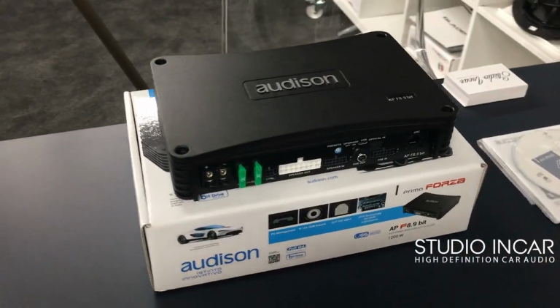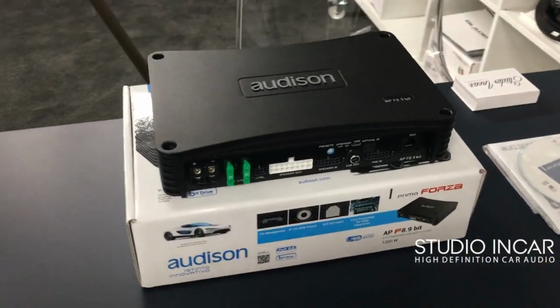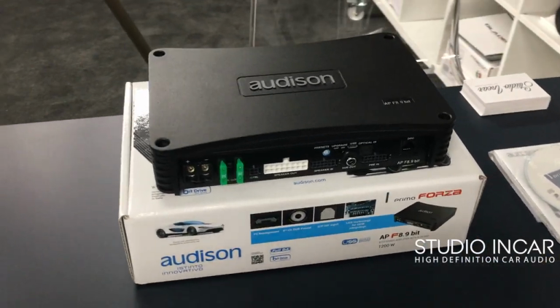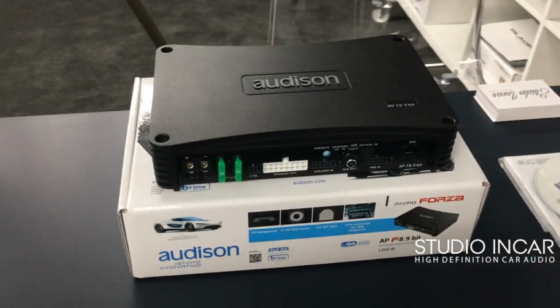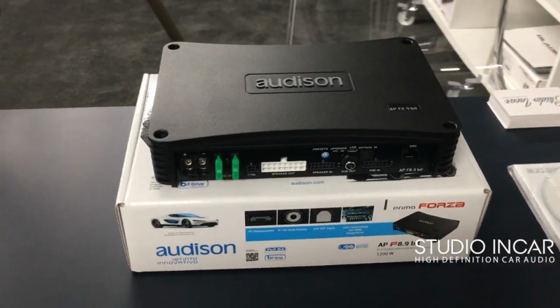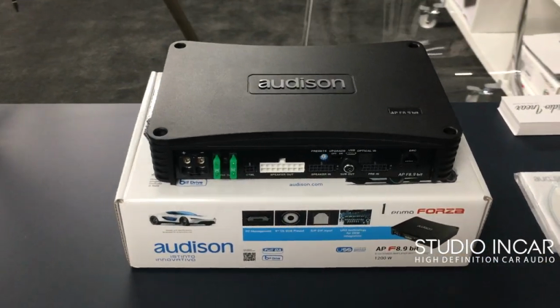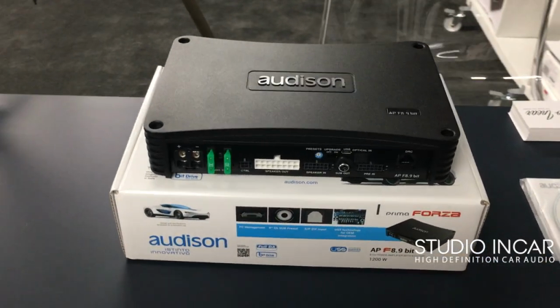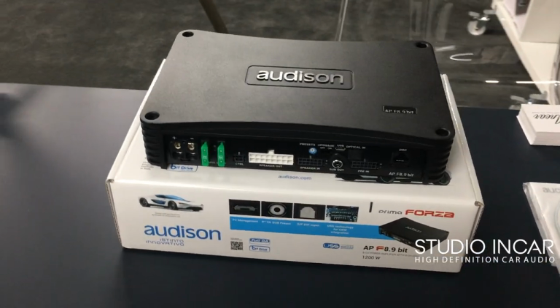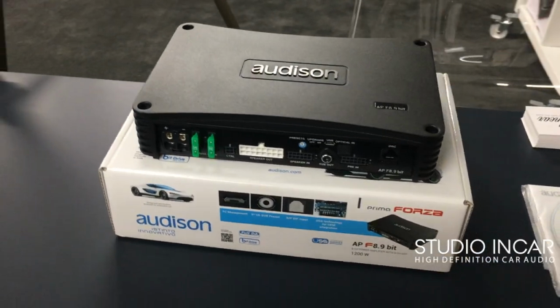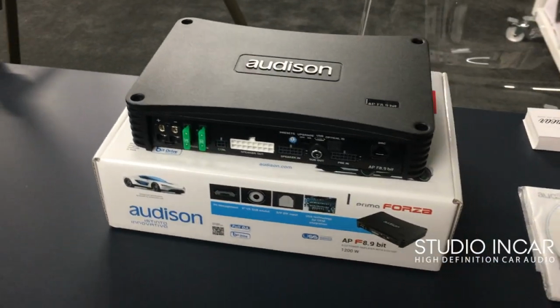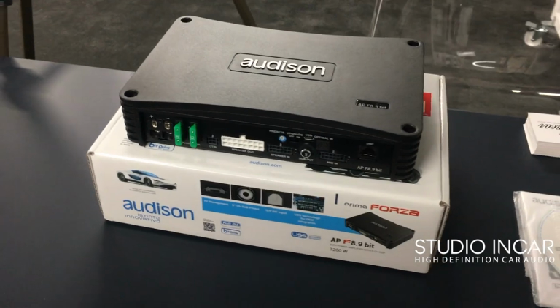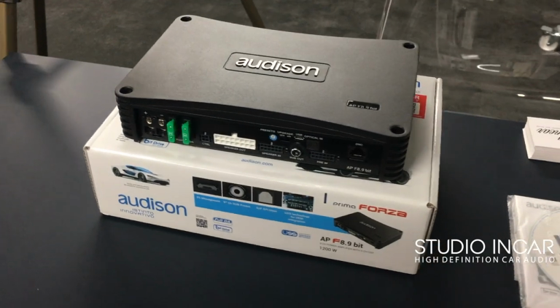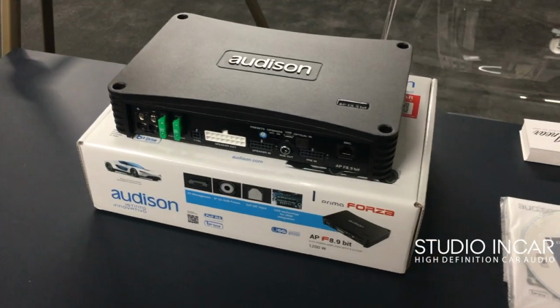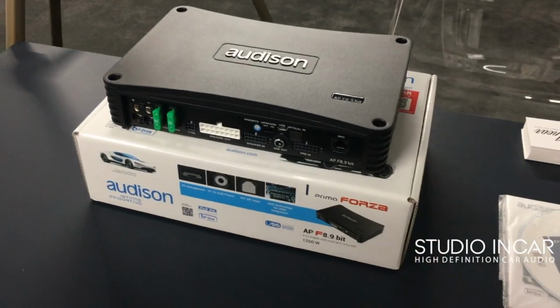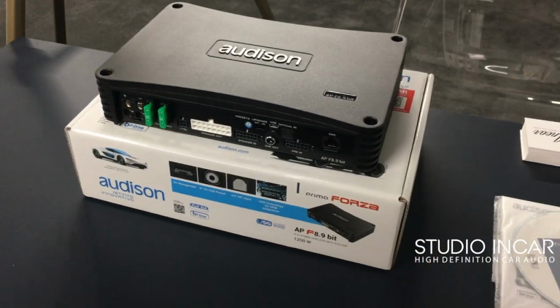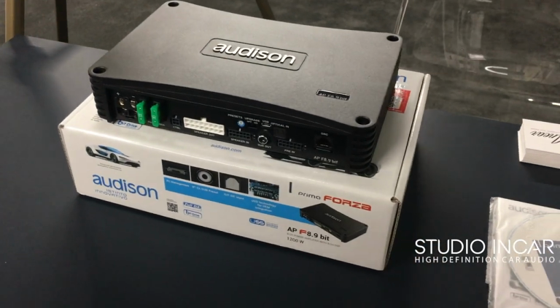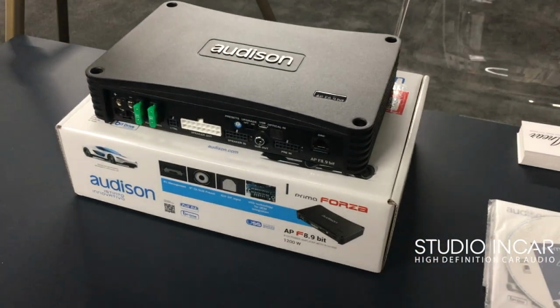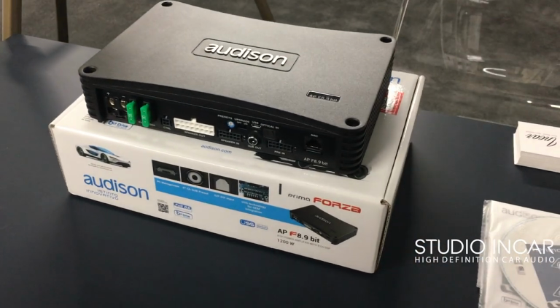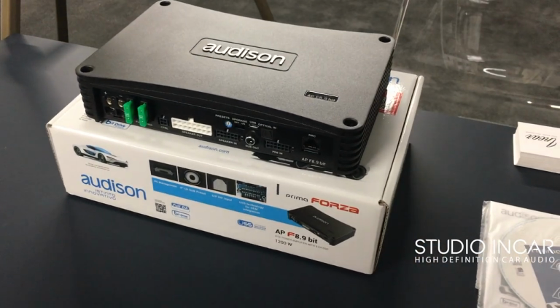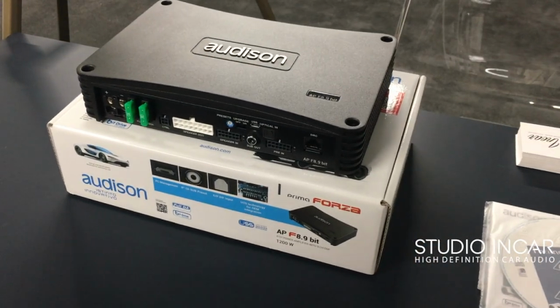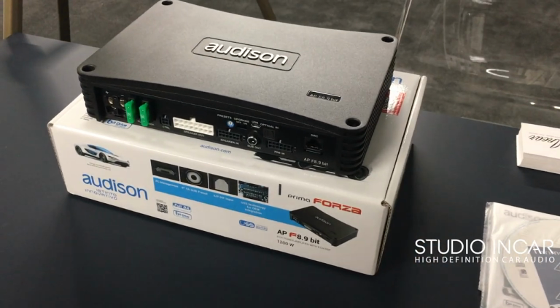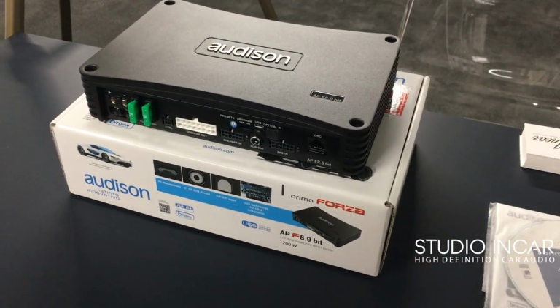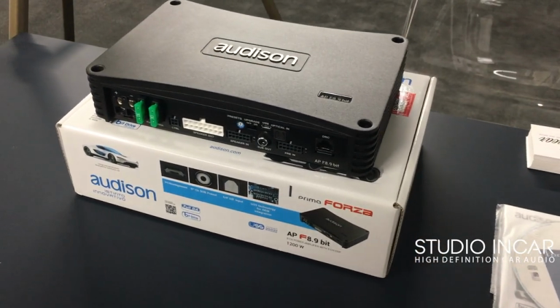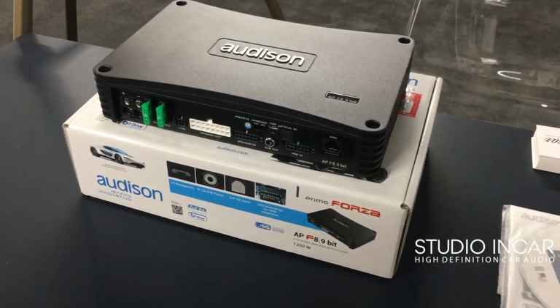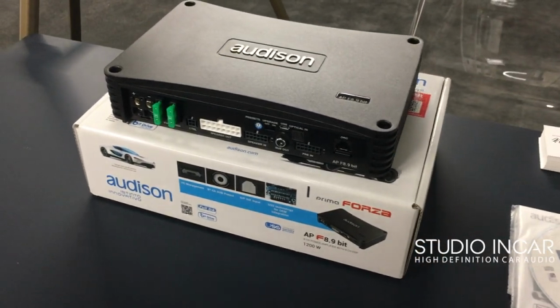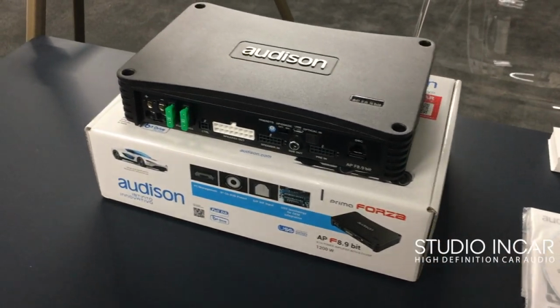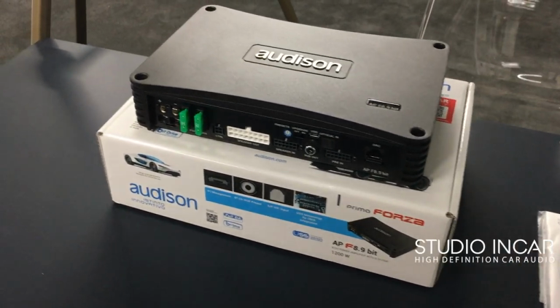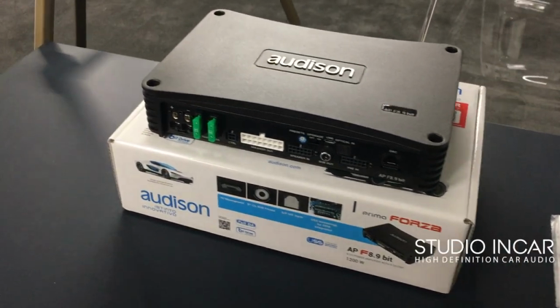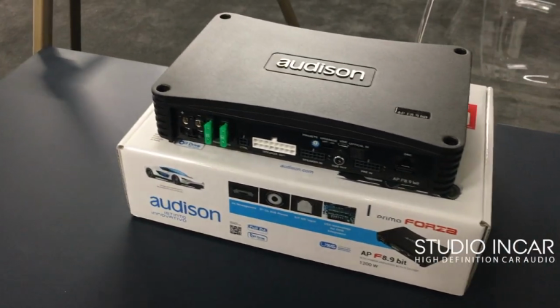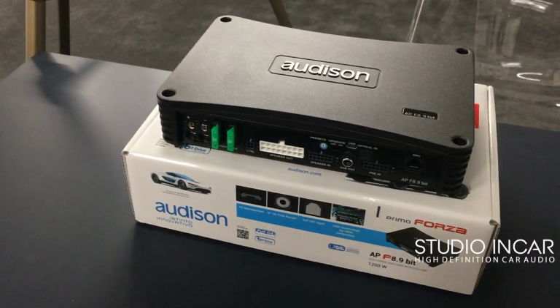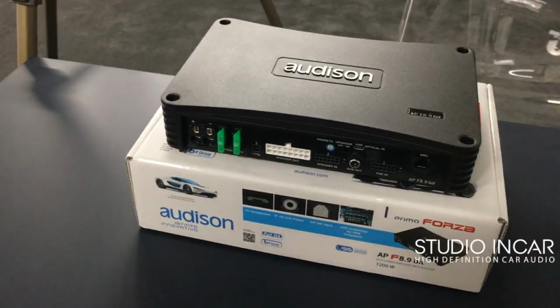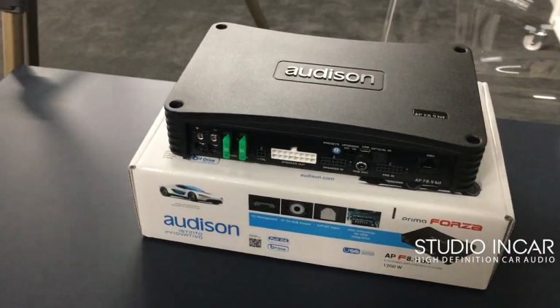For more info, visit studioincar.com. If you want to know anything, give us a call — we'll put everything down below.